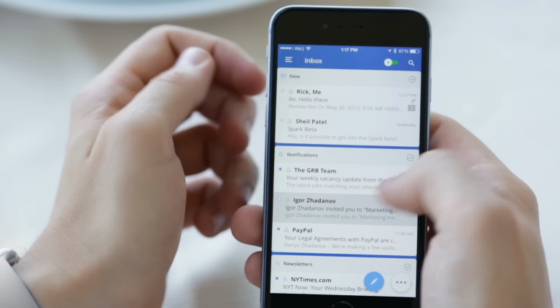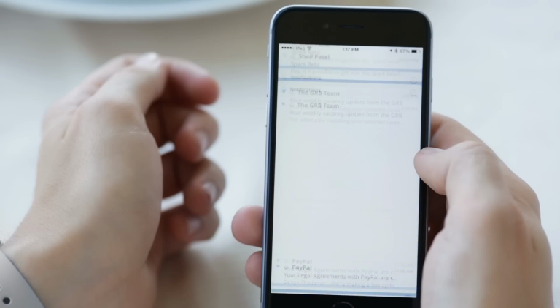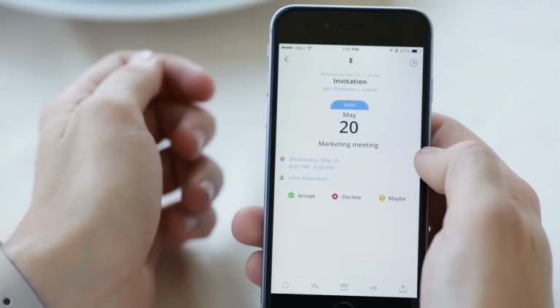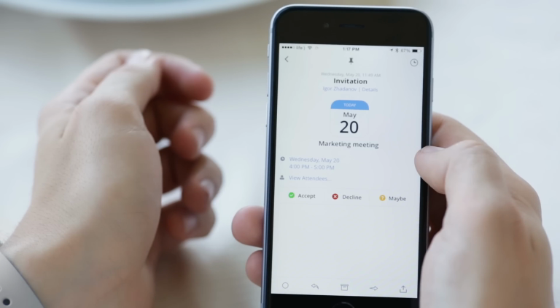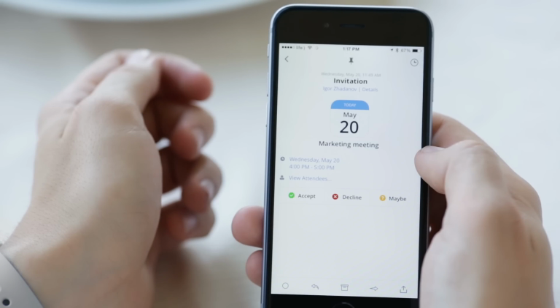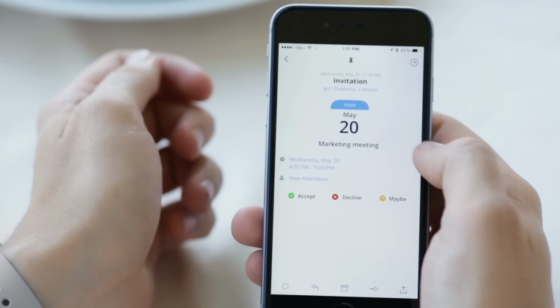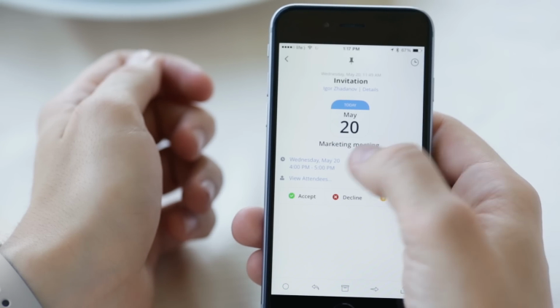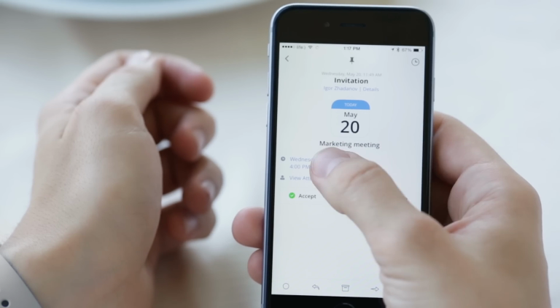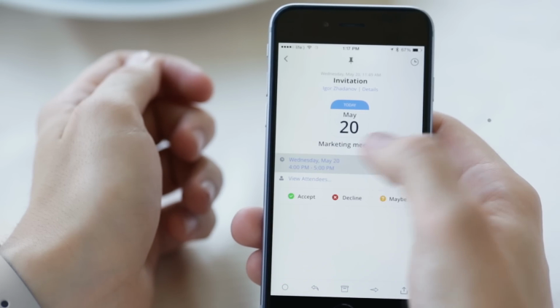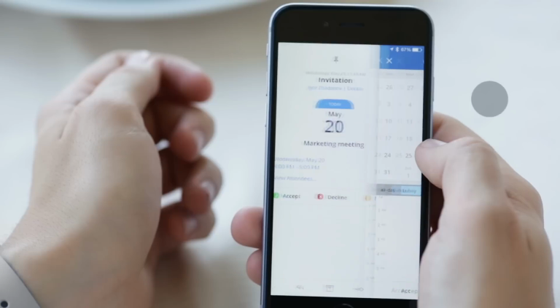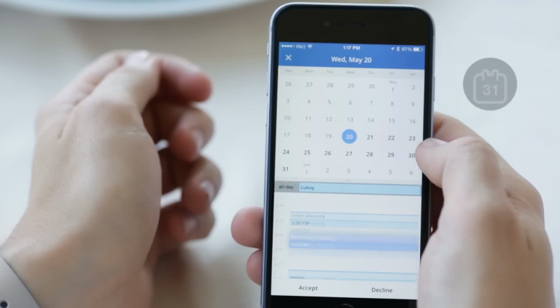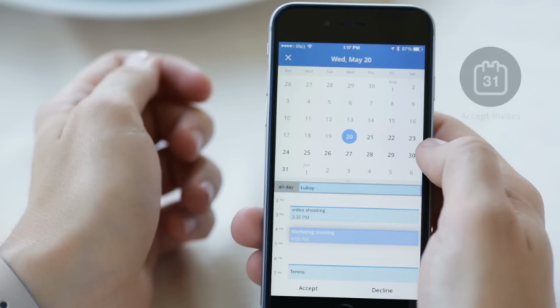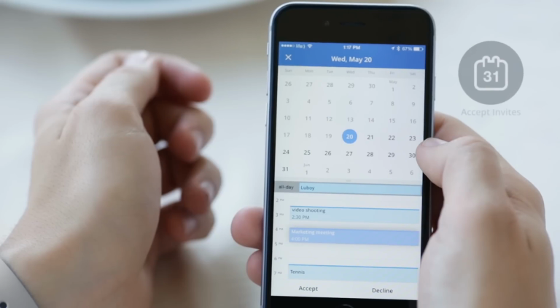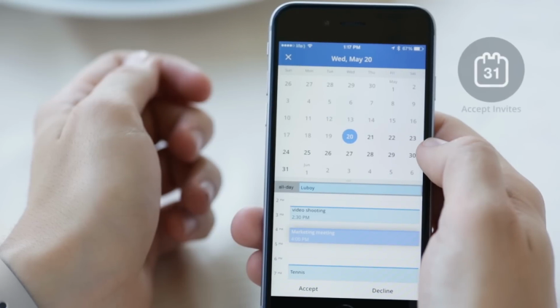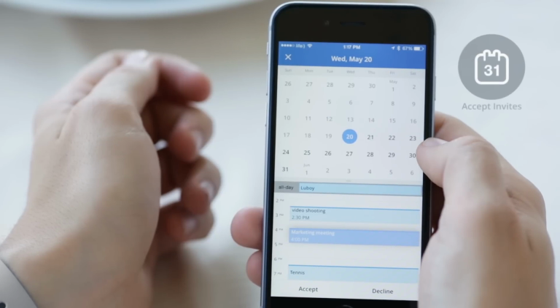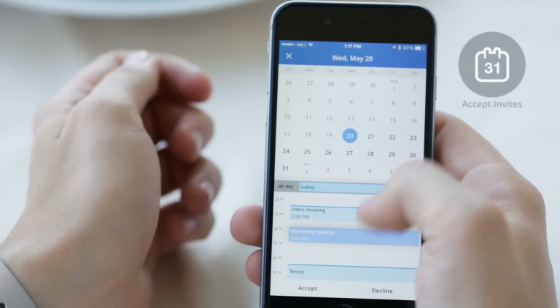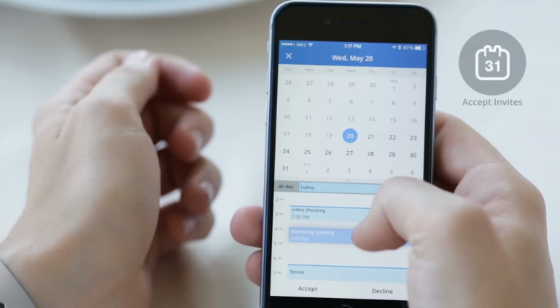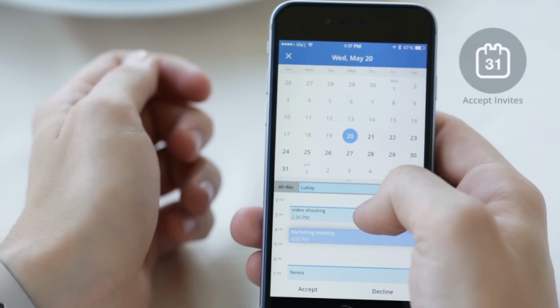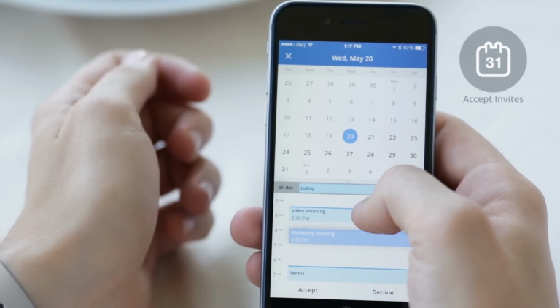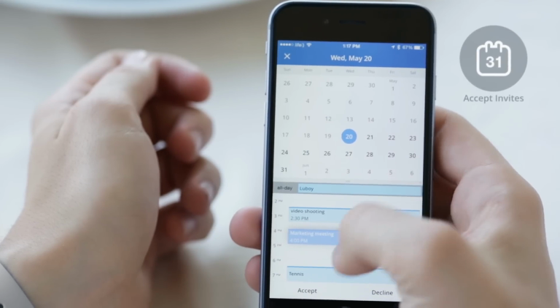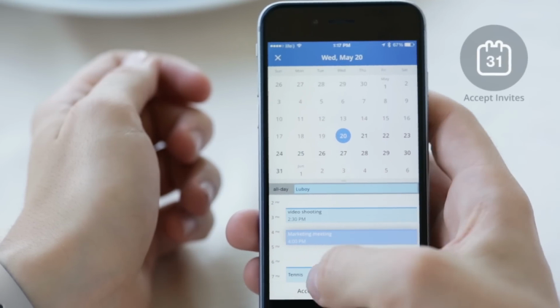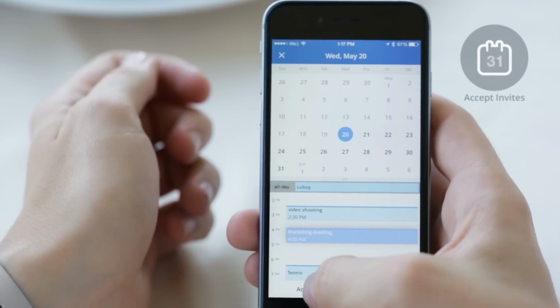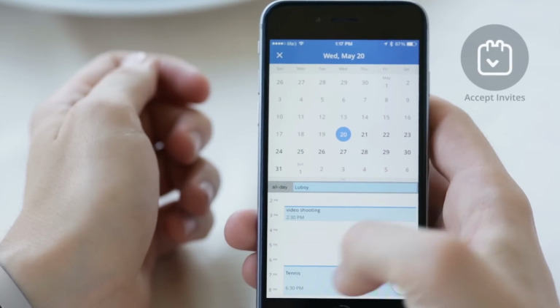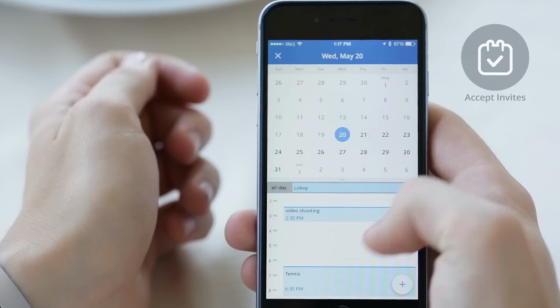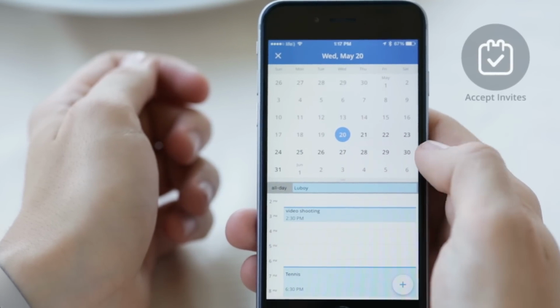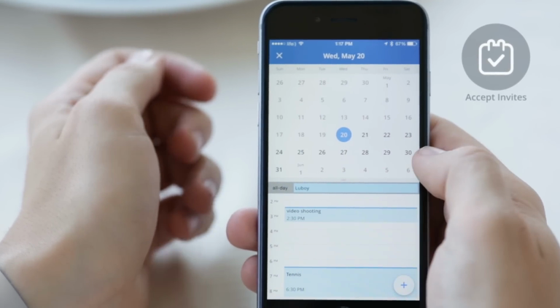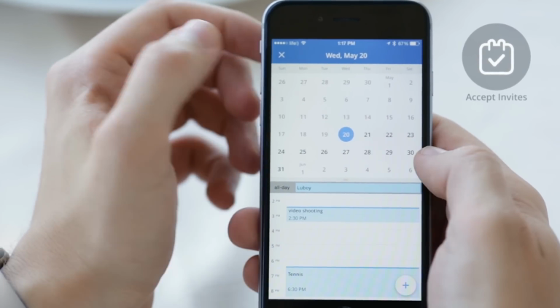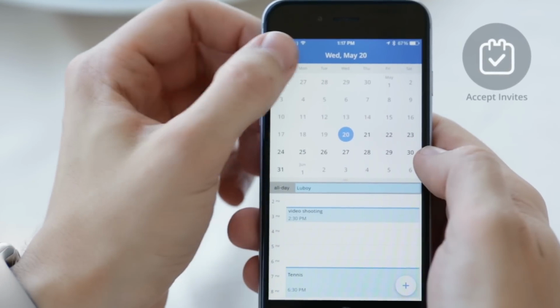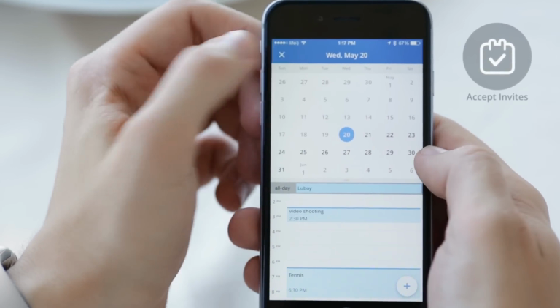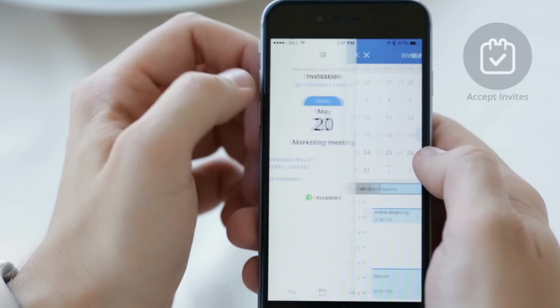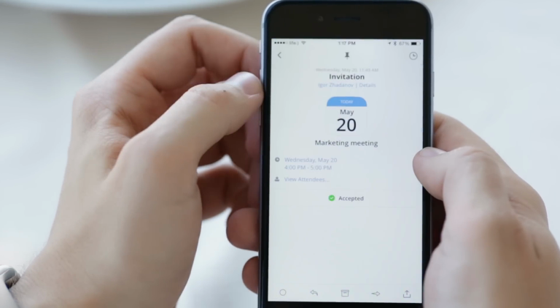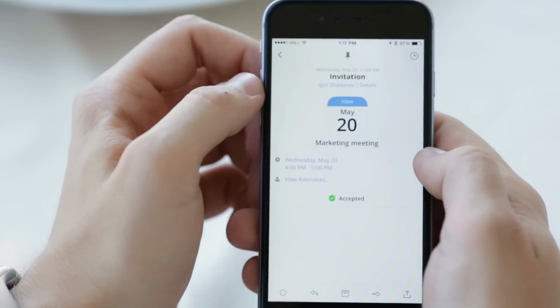Accepting calendar invites is a breeze. Check your availability times using the built-in calendar and accept or decline the invite with just a tap.